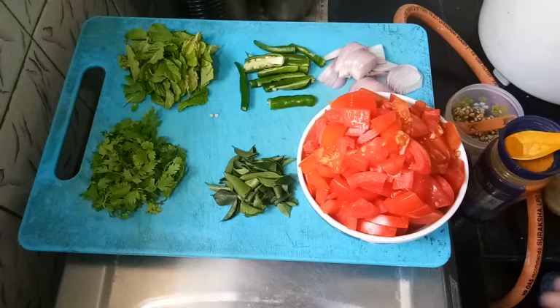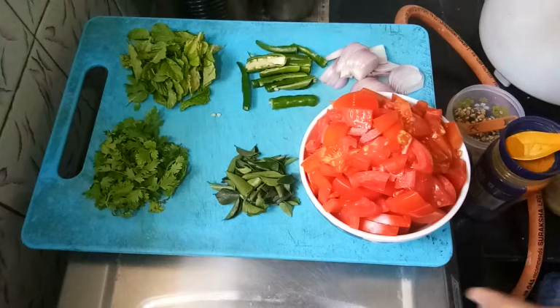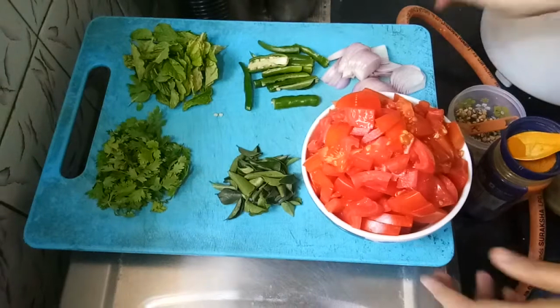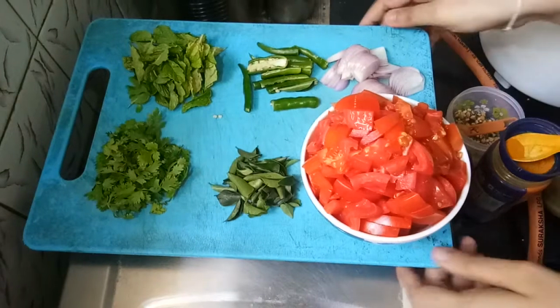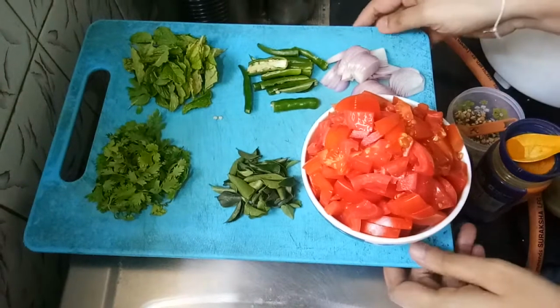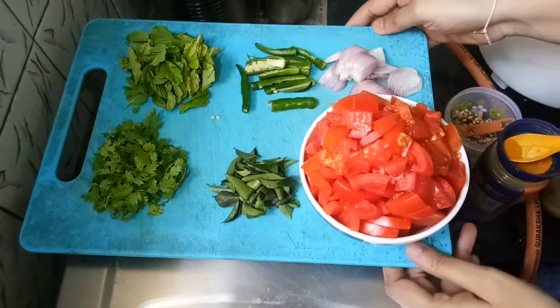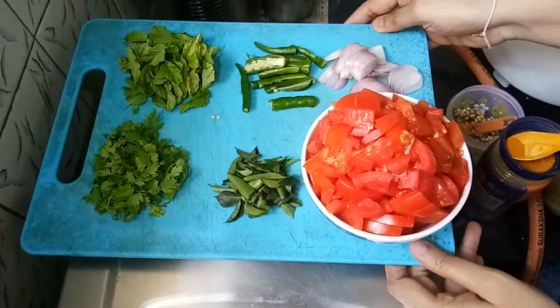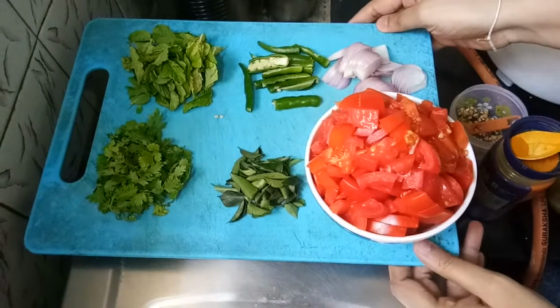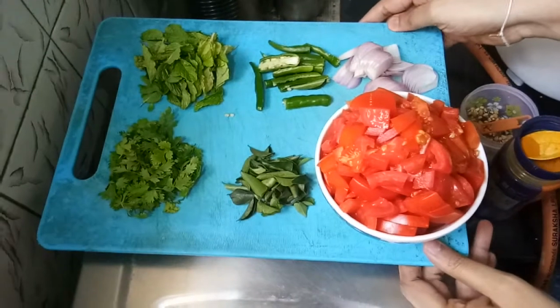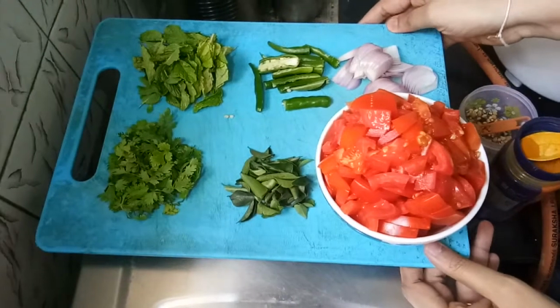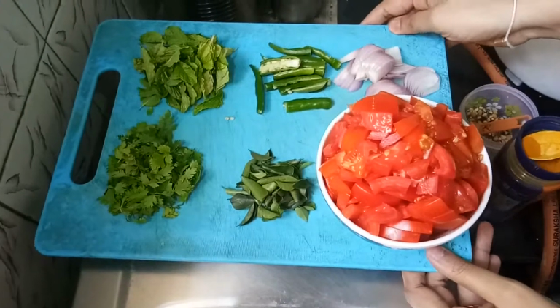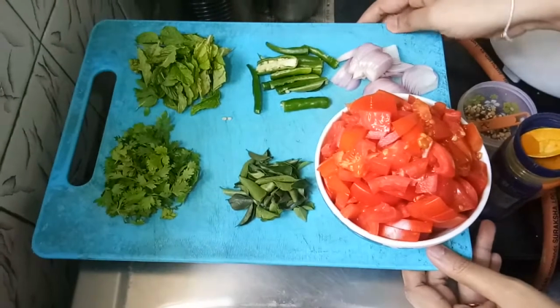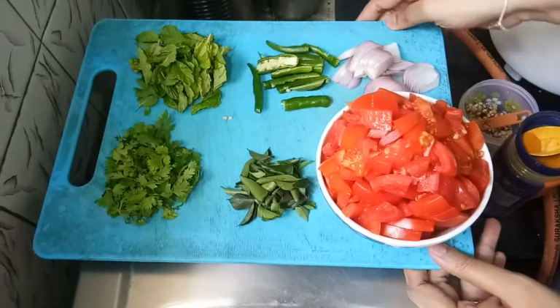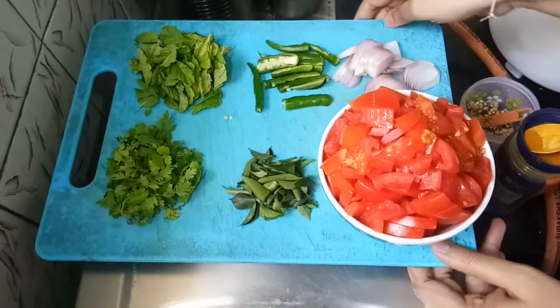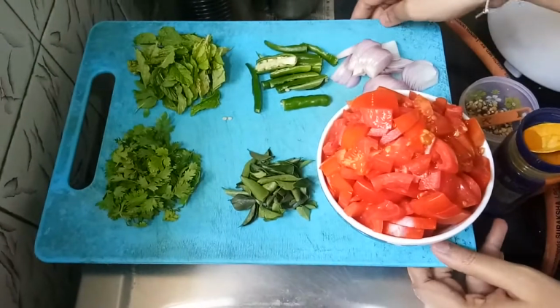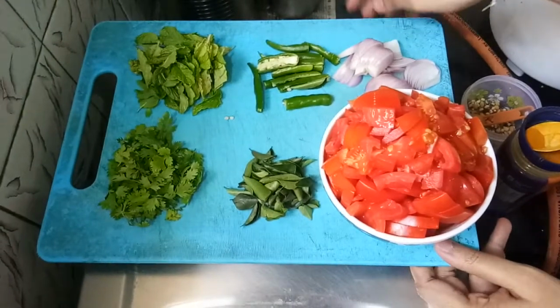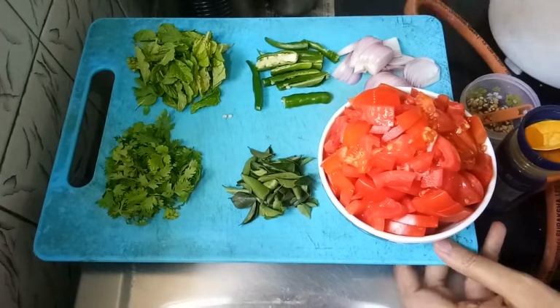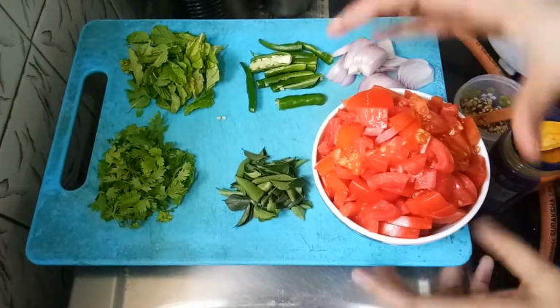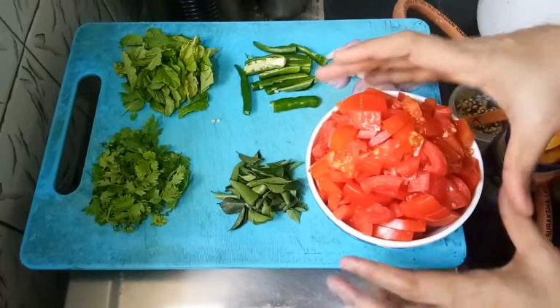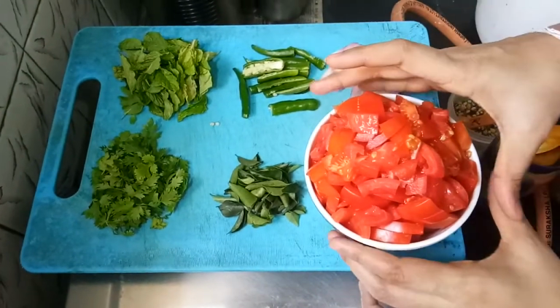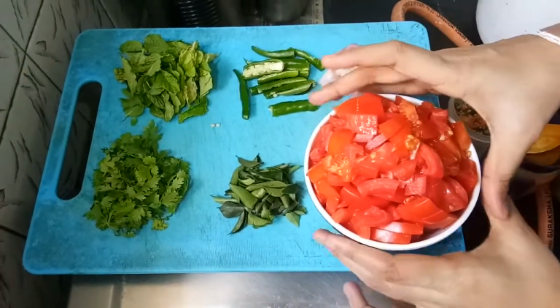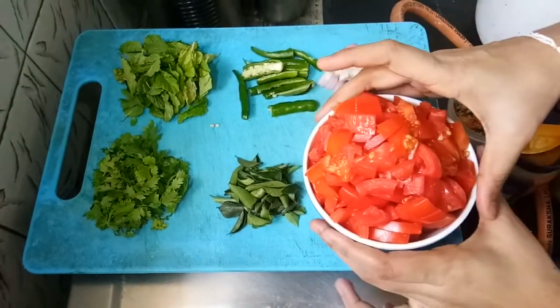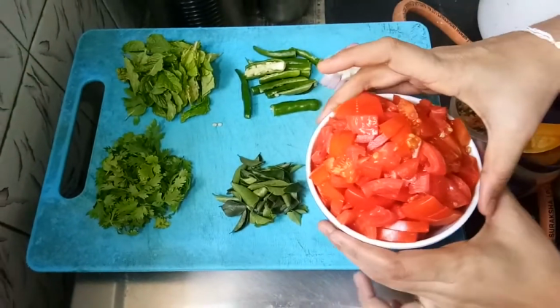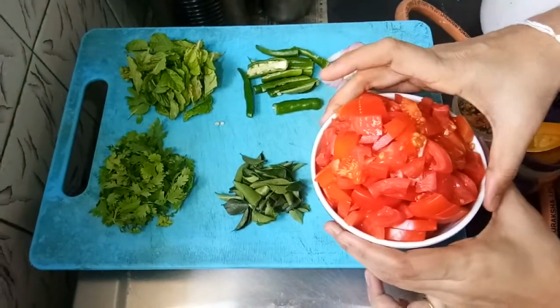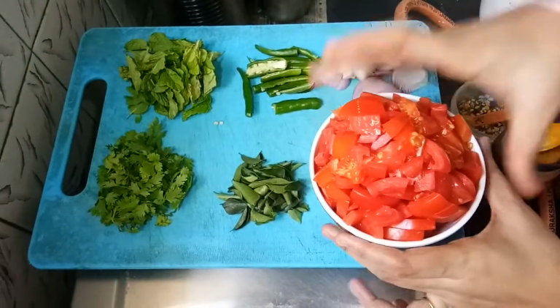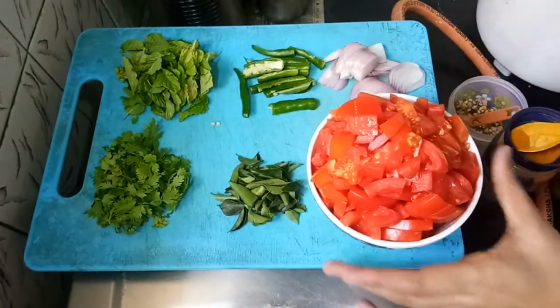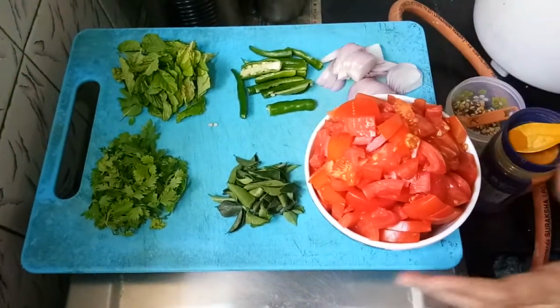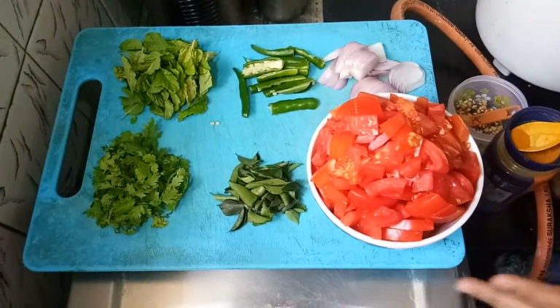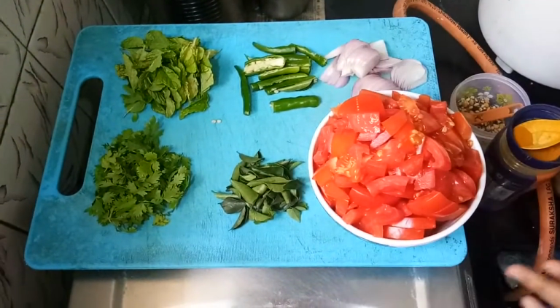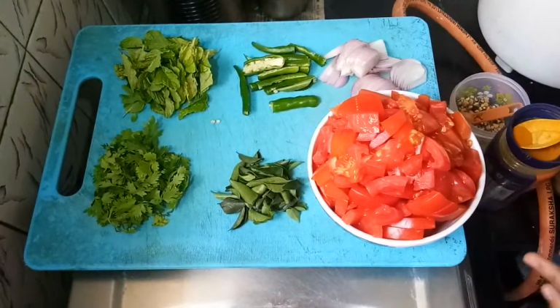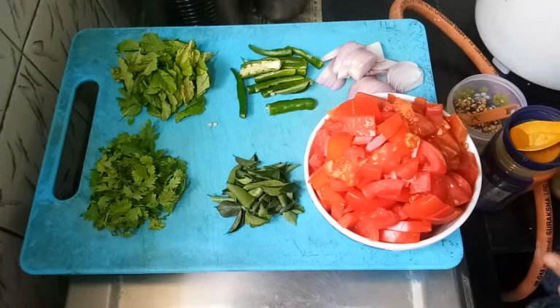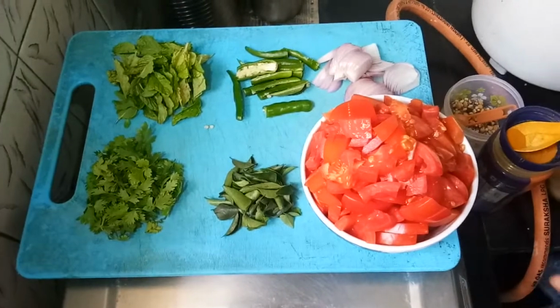Hi everyone. Welcome to Sudha Vantala. Today we will prepare tomato curry.